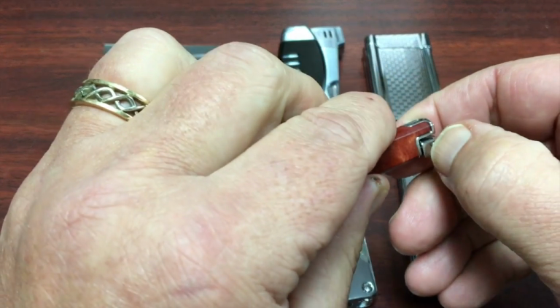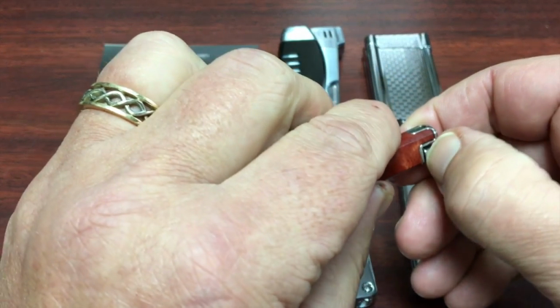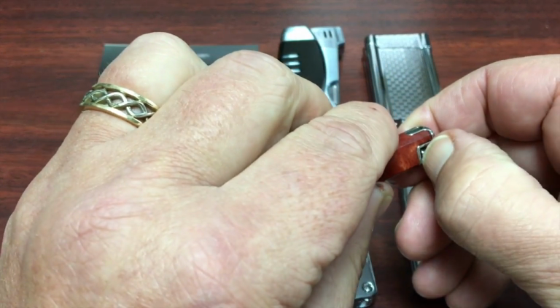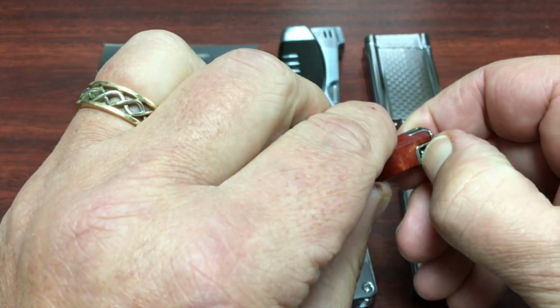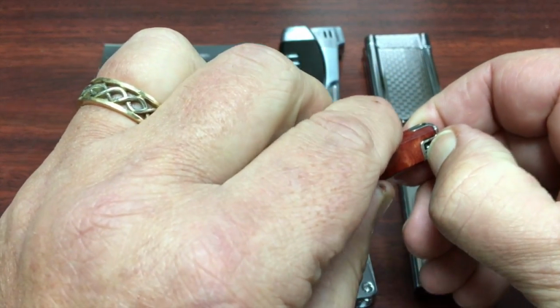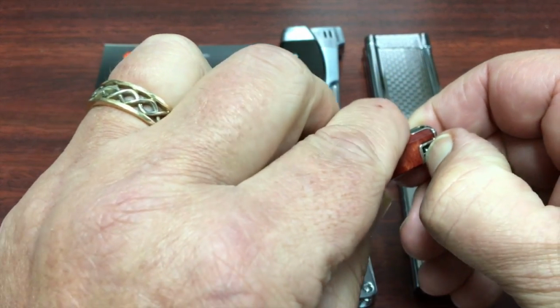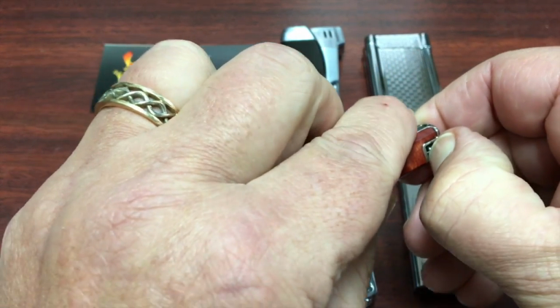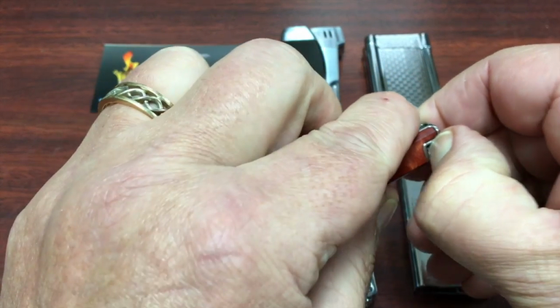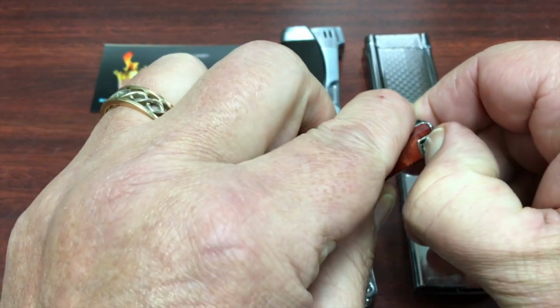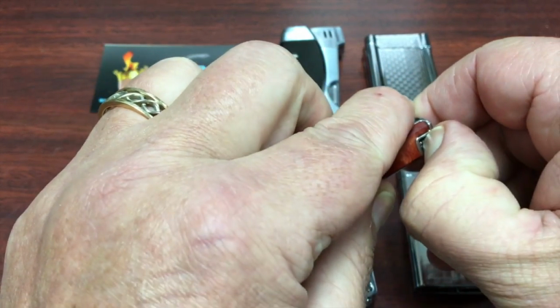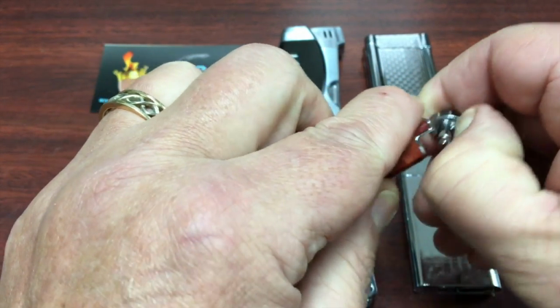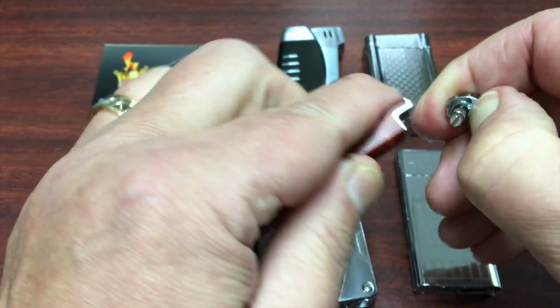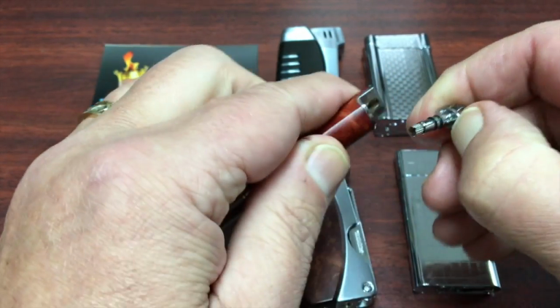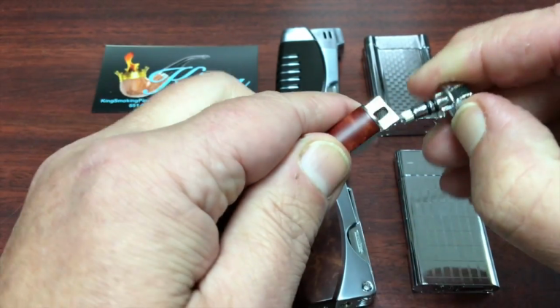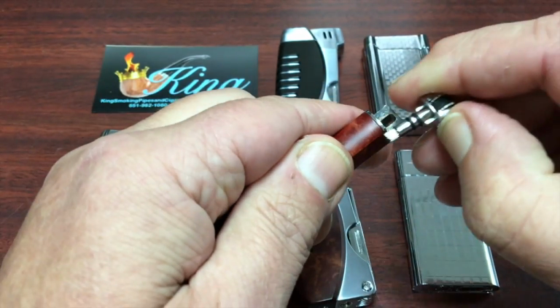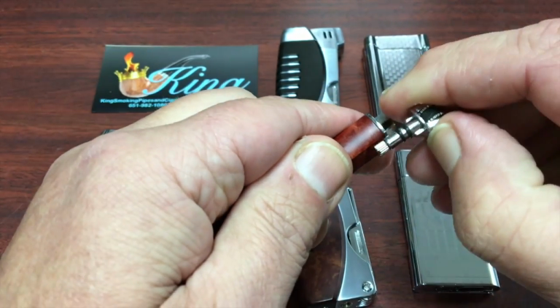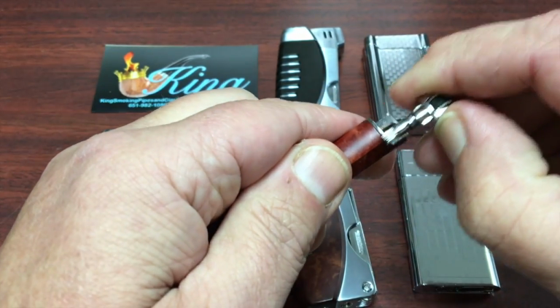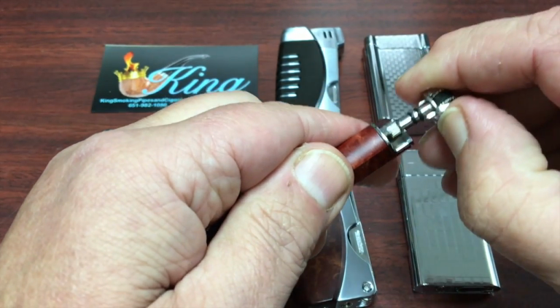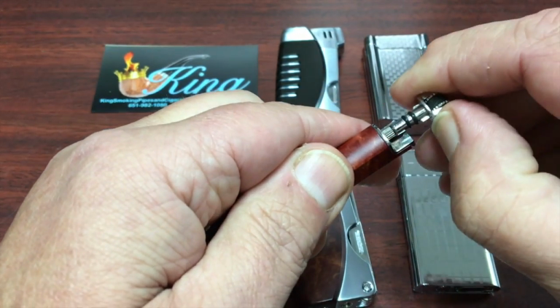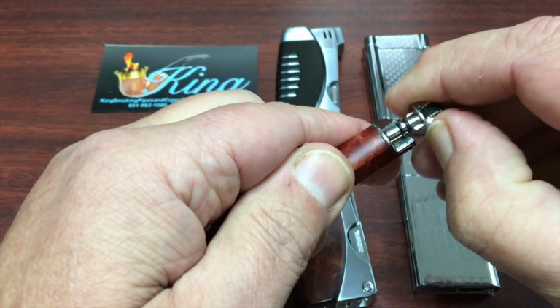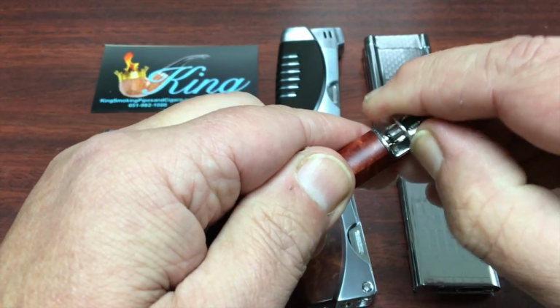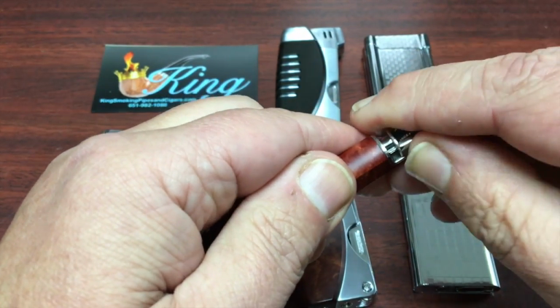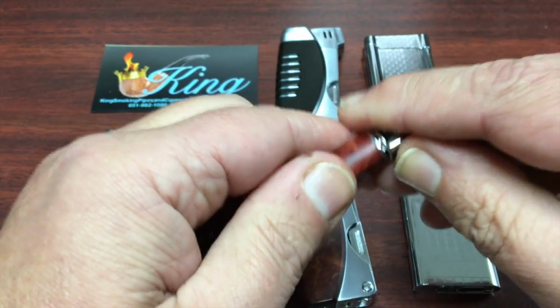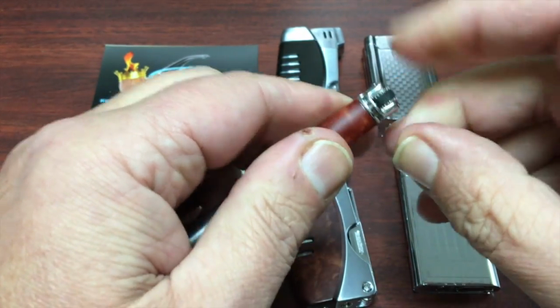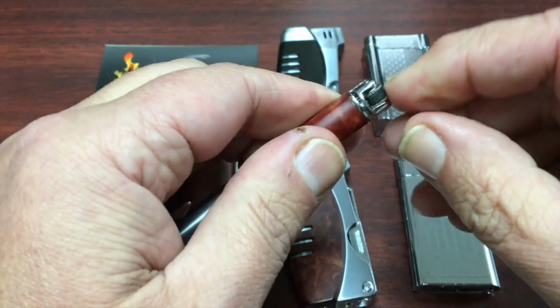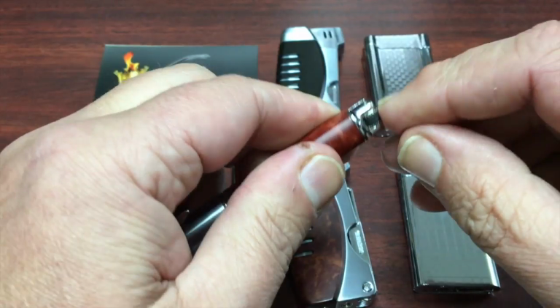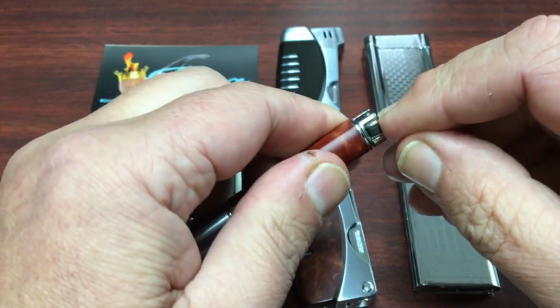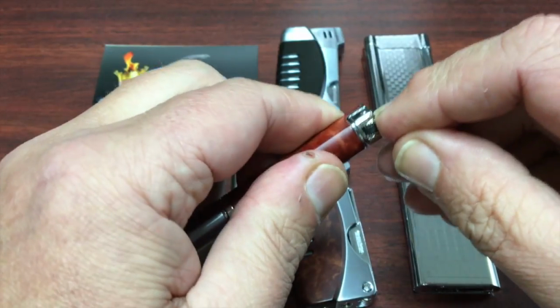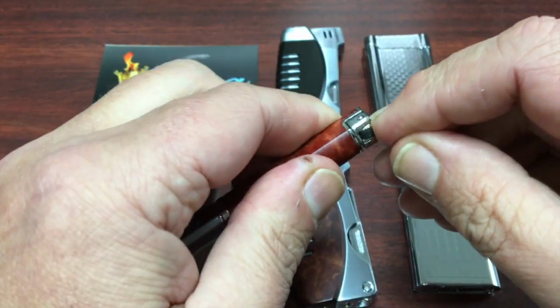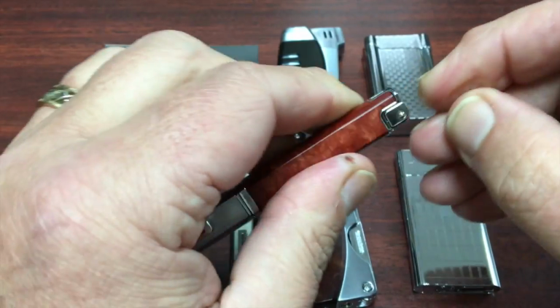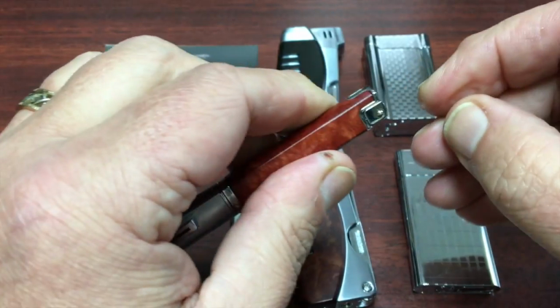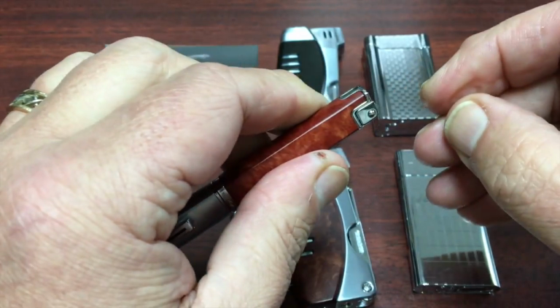I guess if I didn't put it in backwards, it would help. There we go.